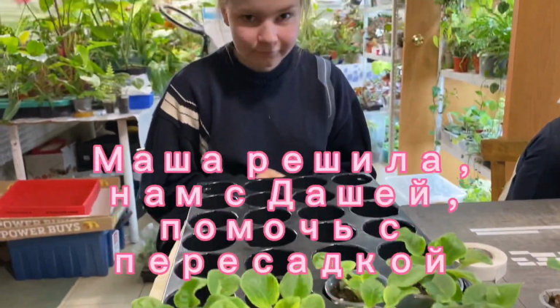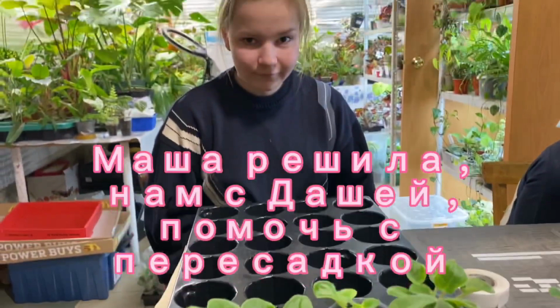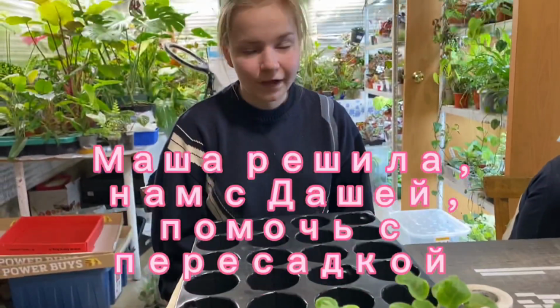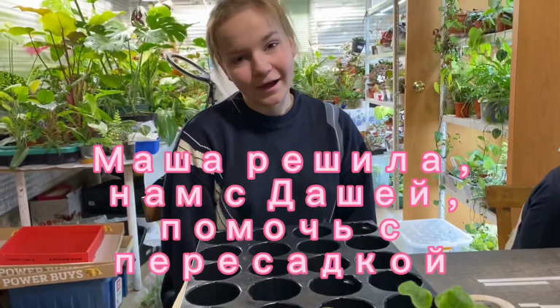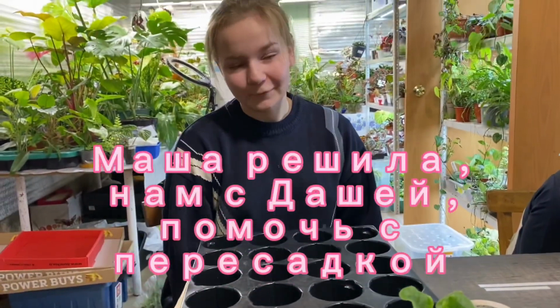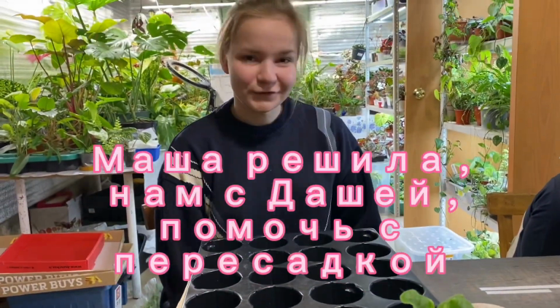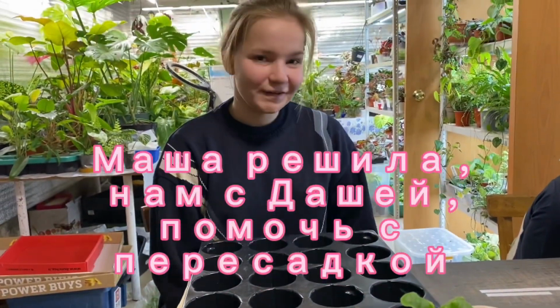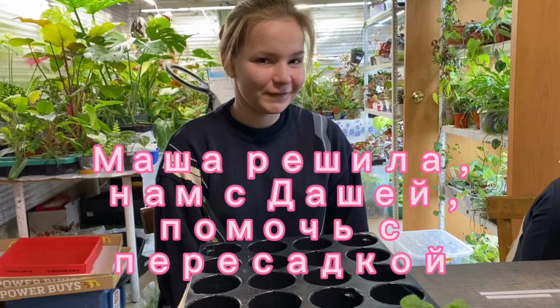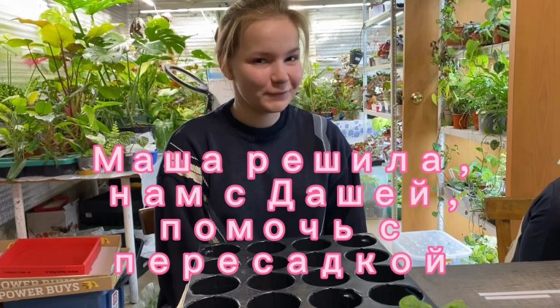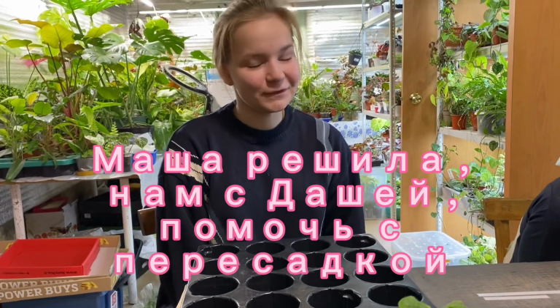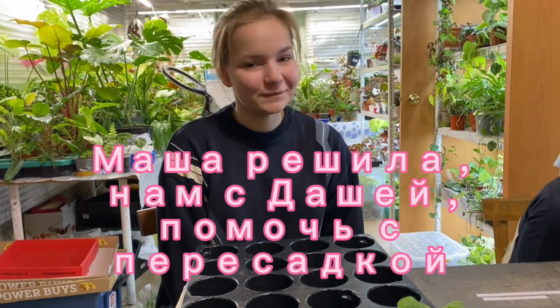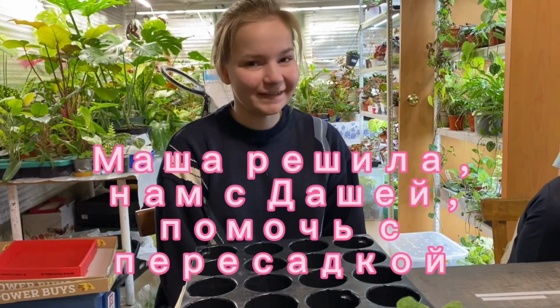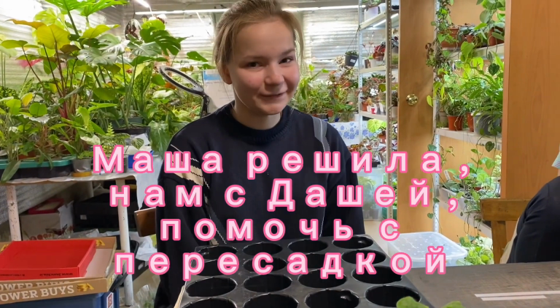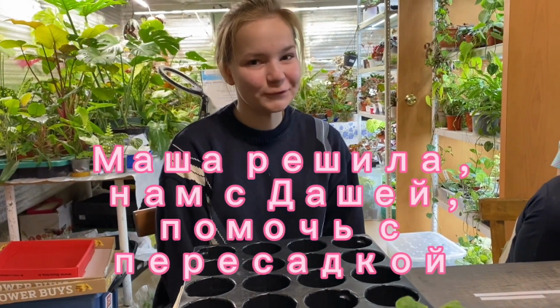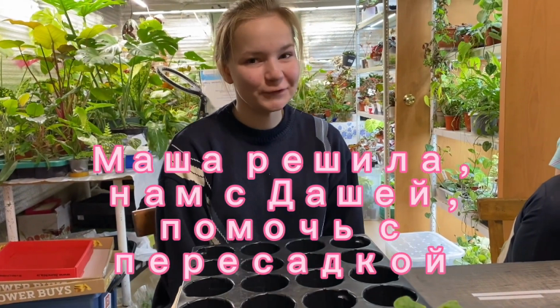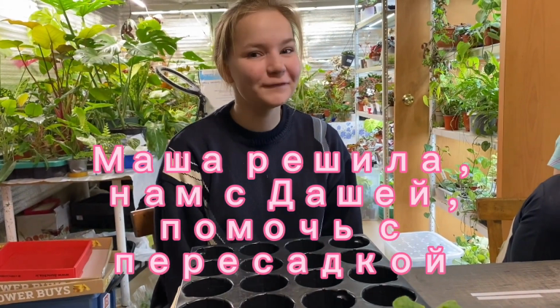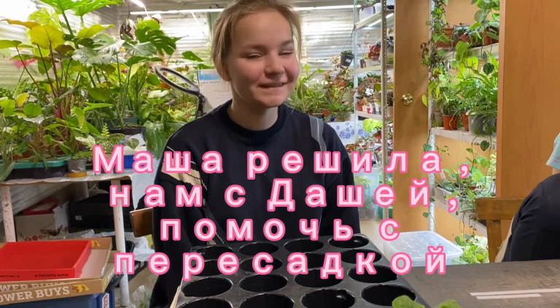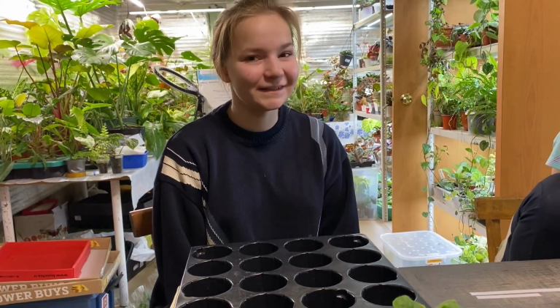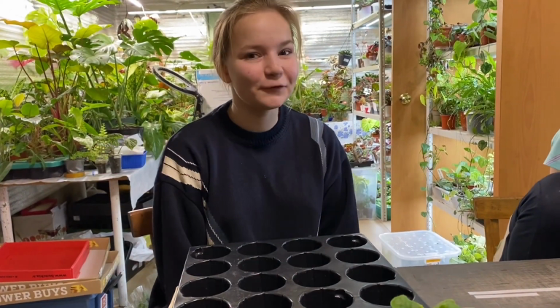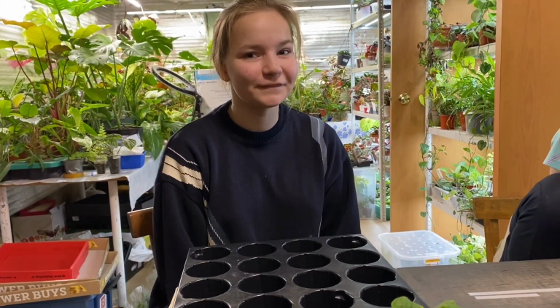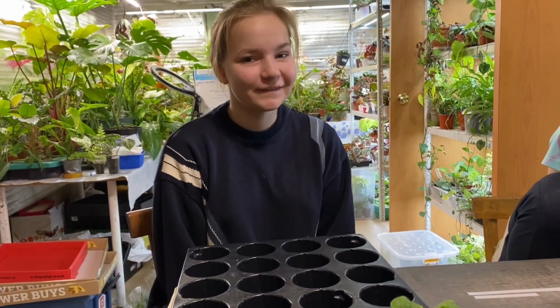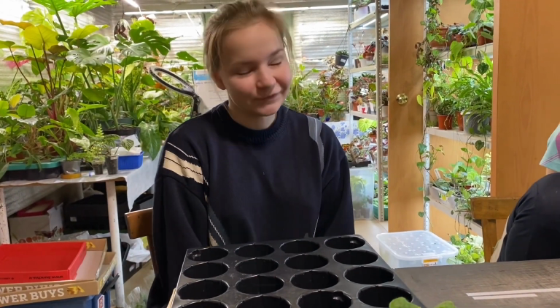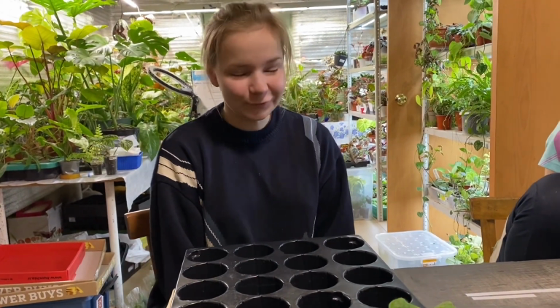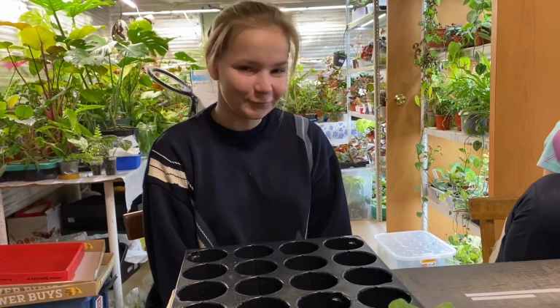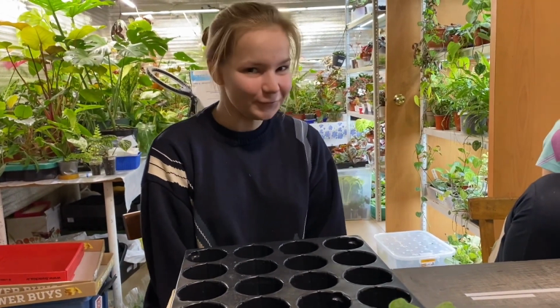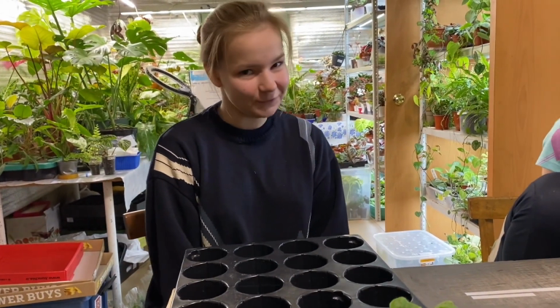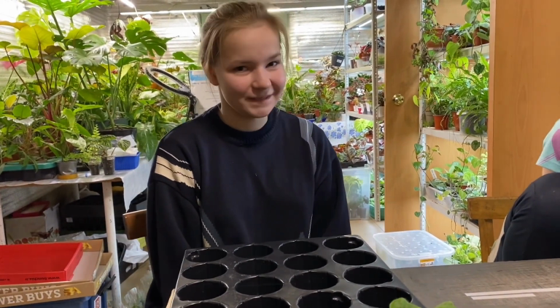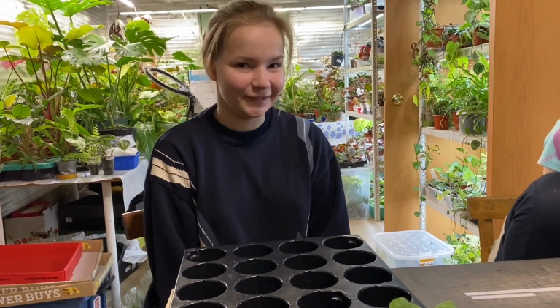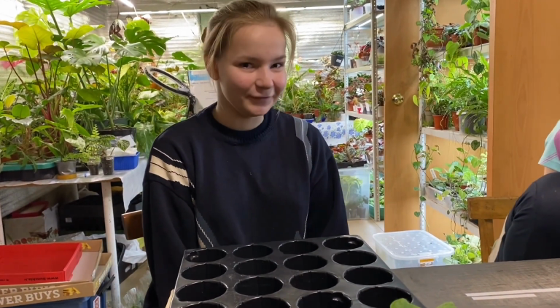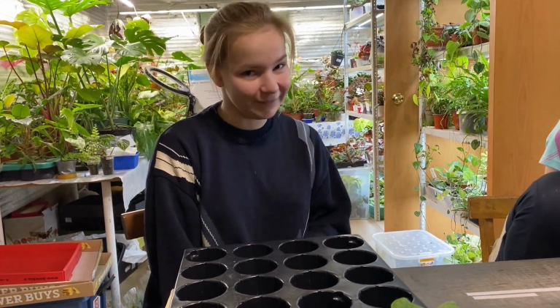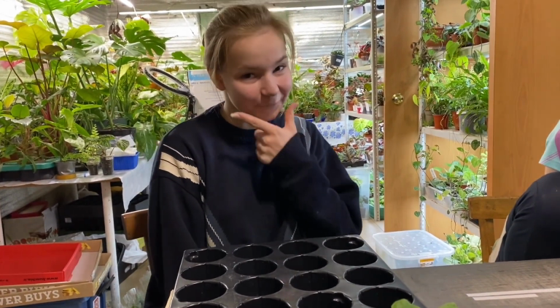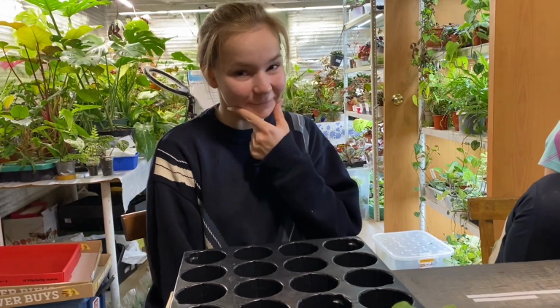А можно я вольюсь в ваш маленький кружок юных садоводов? Вдруг в будущем я стану агрономом?